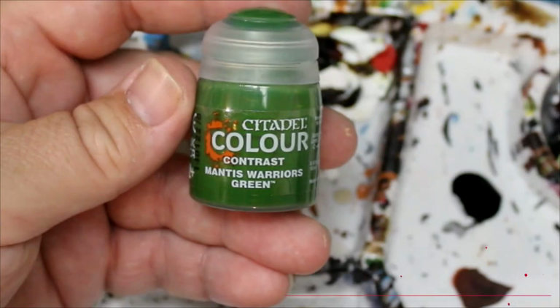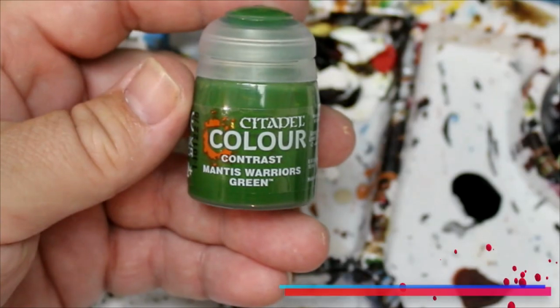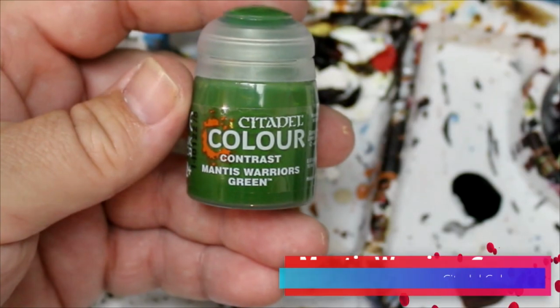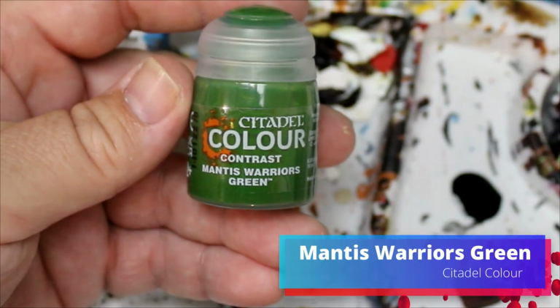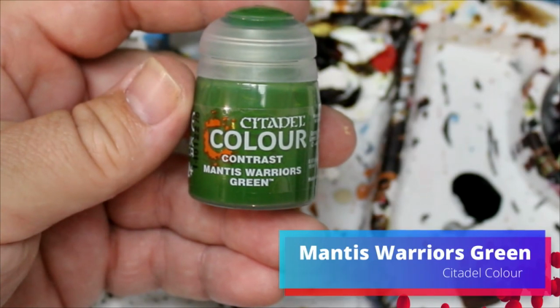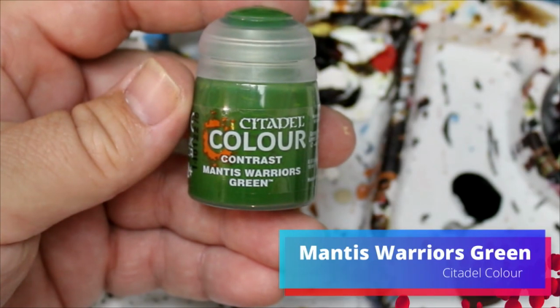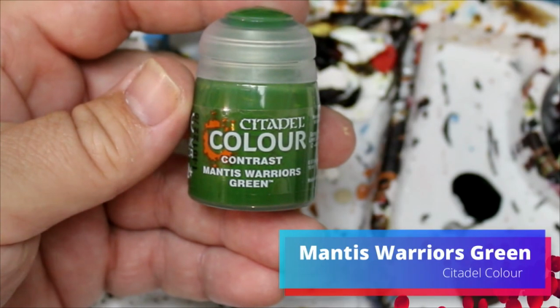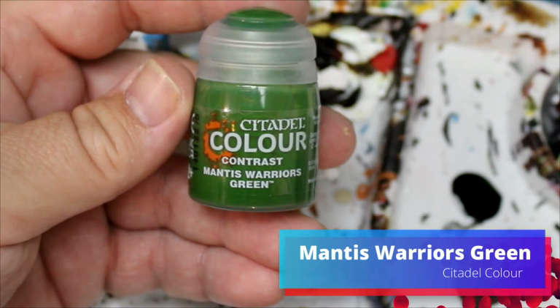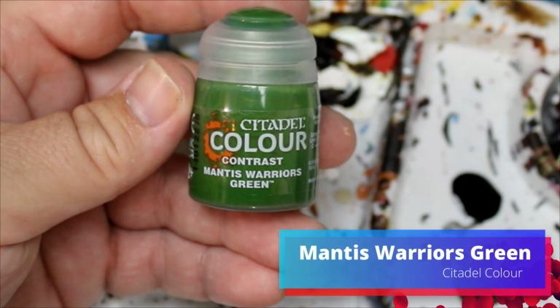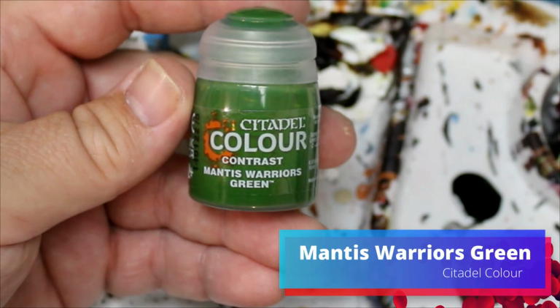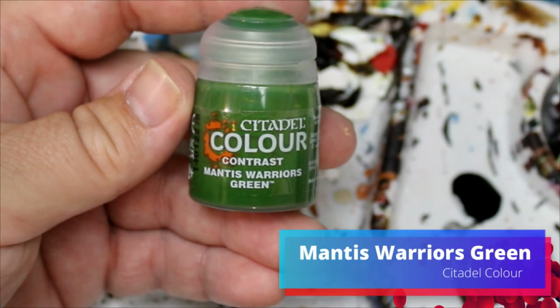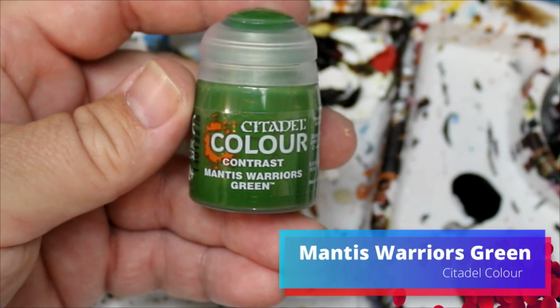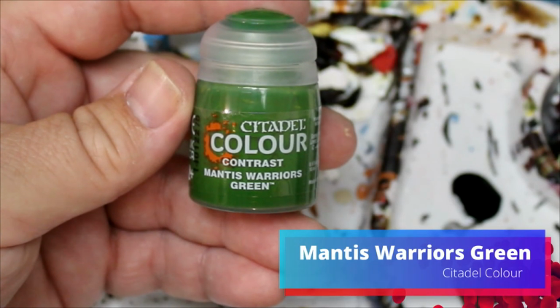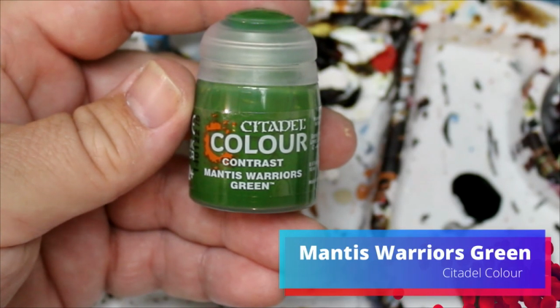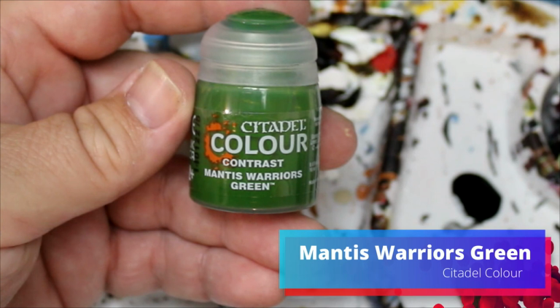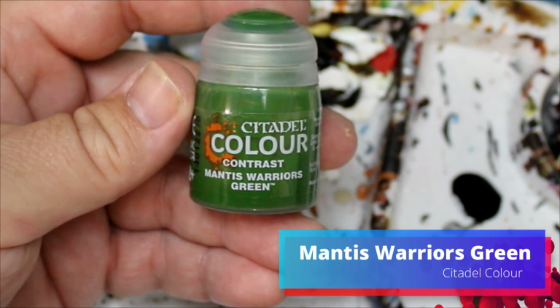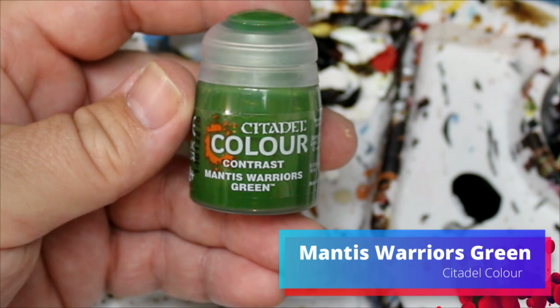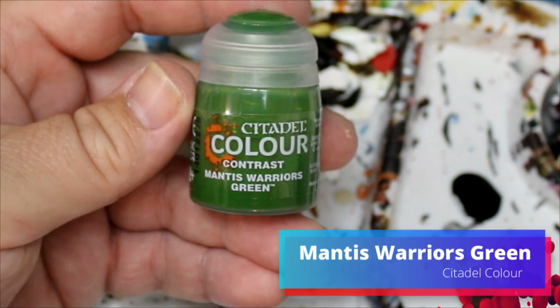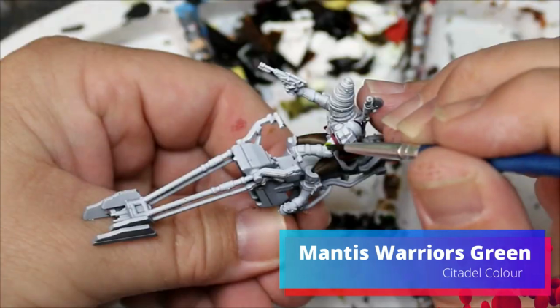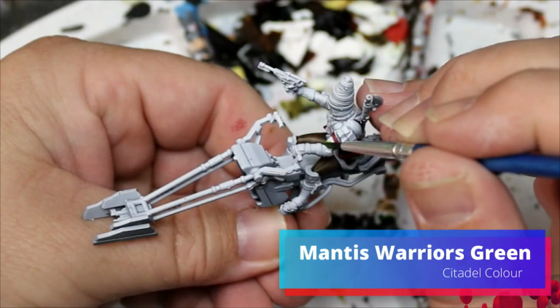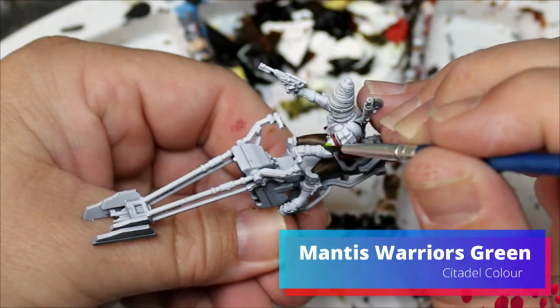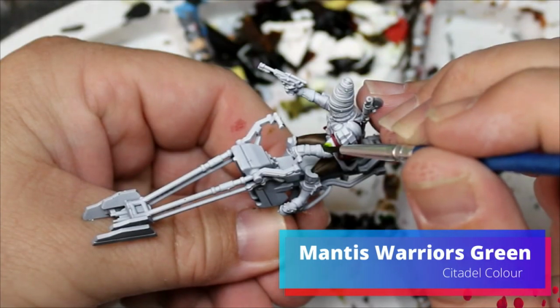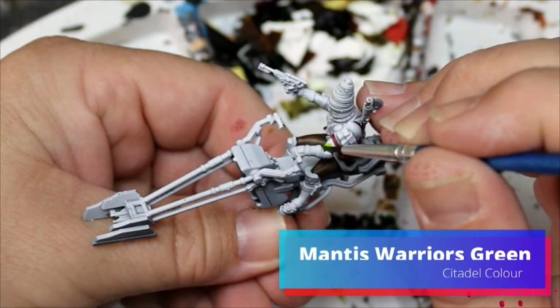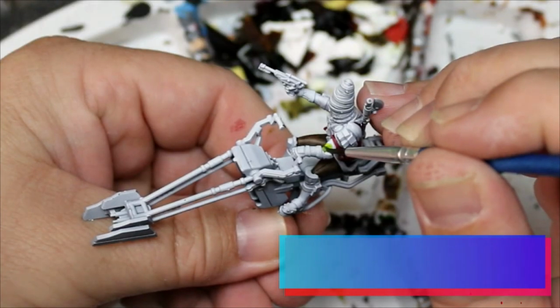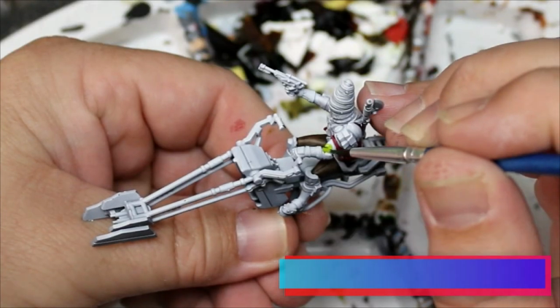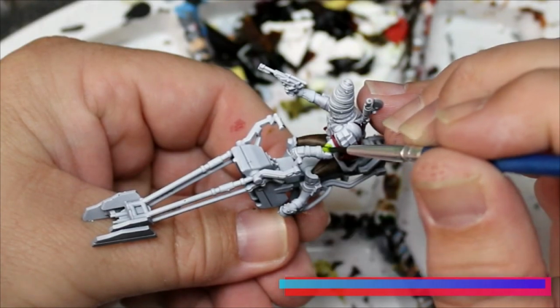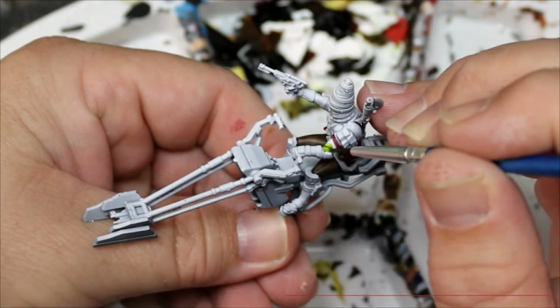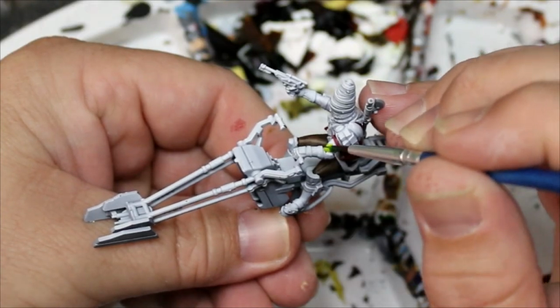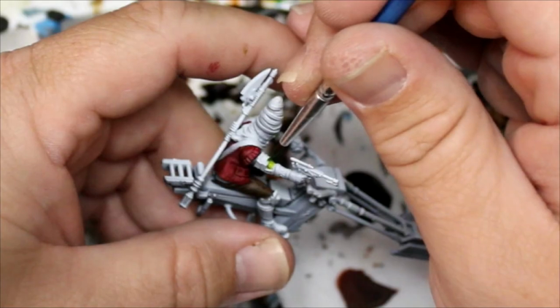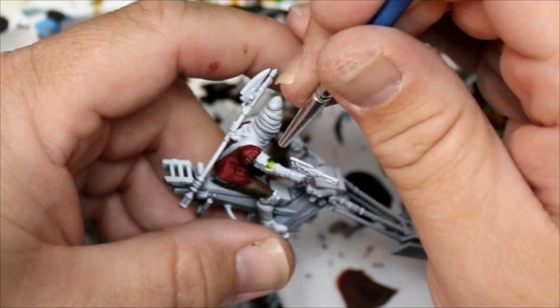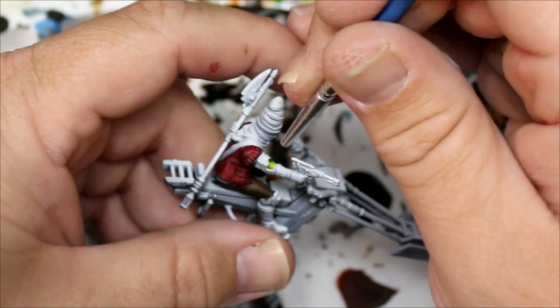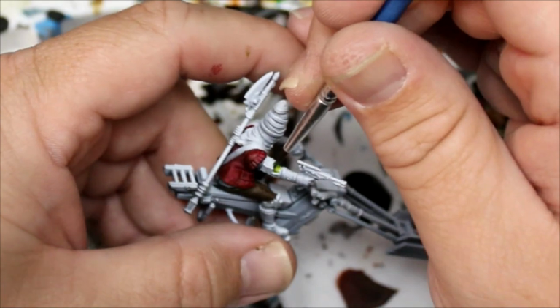Next we are moving on to Mantis Warriors Green and this is going to go just on the little bit of skin showing on his arms.